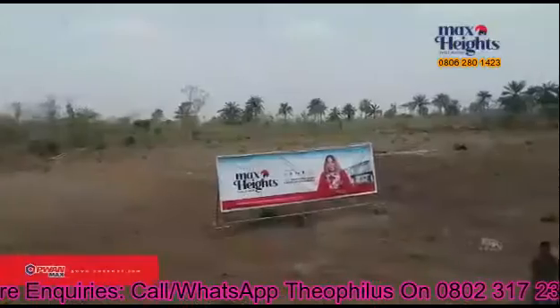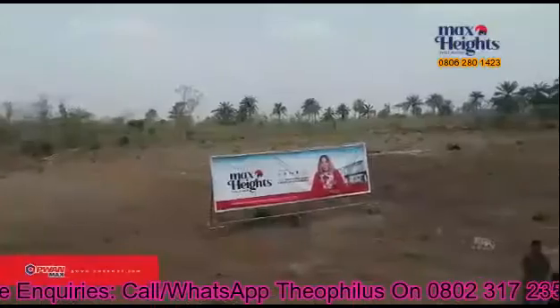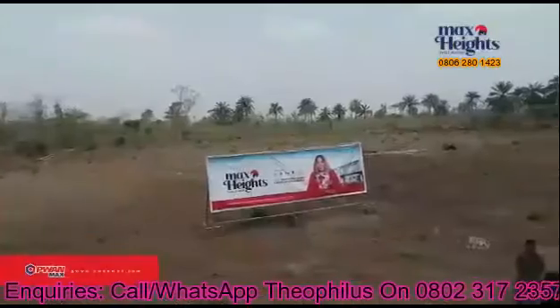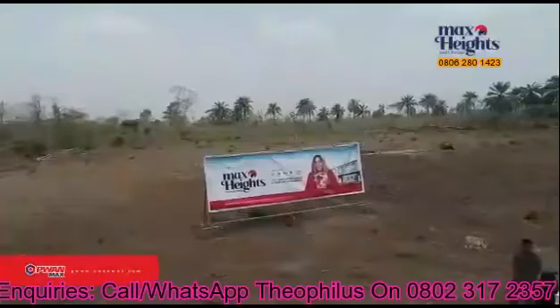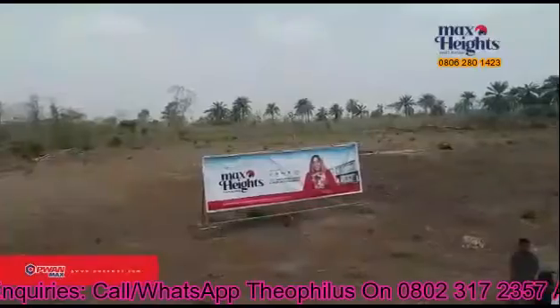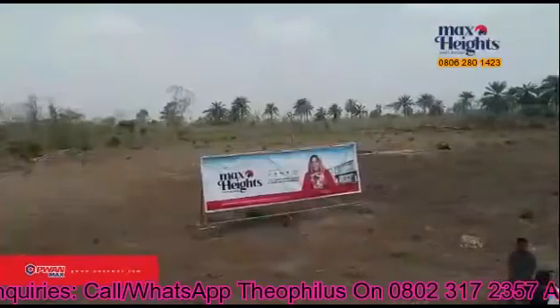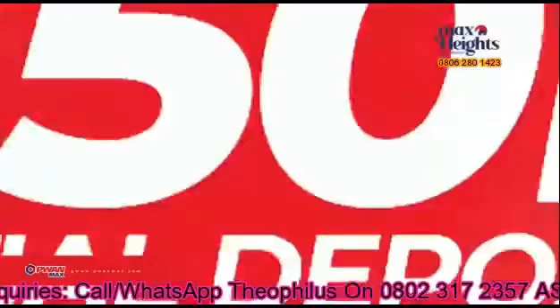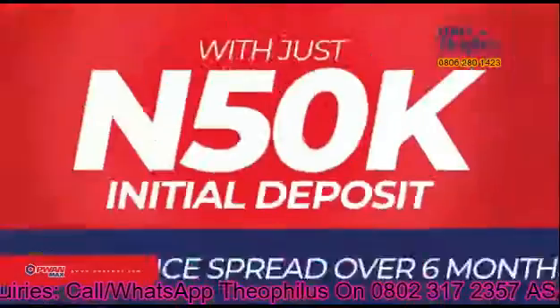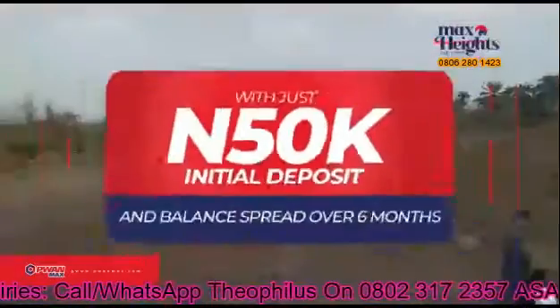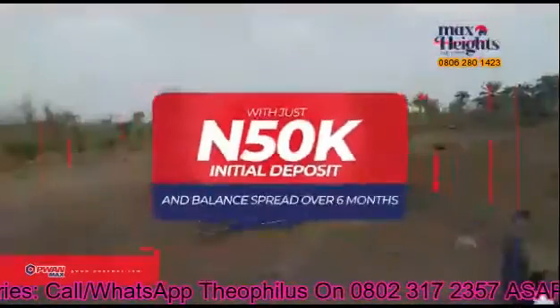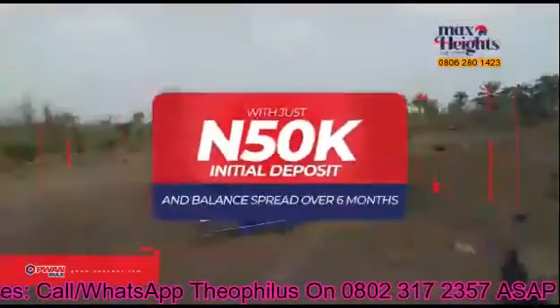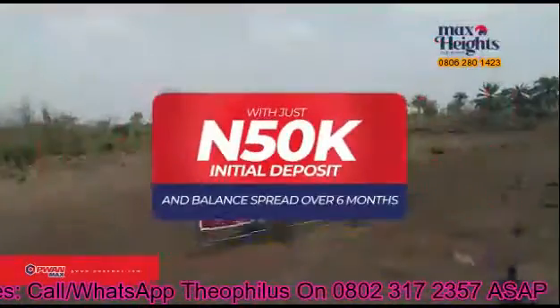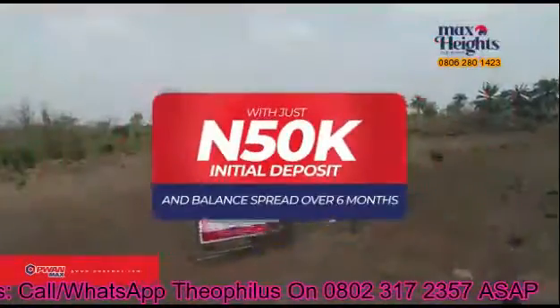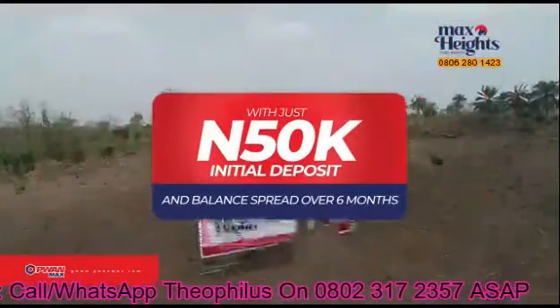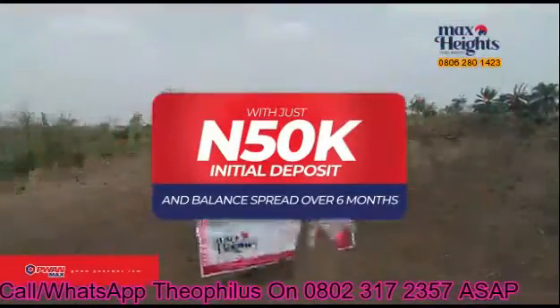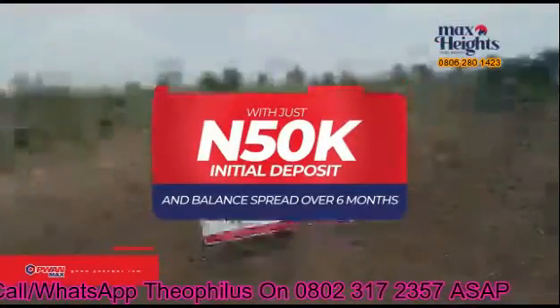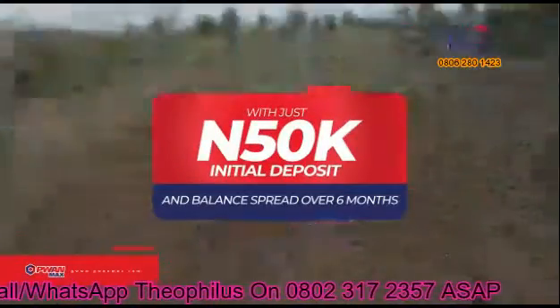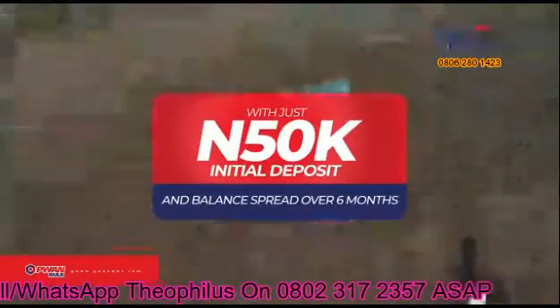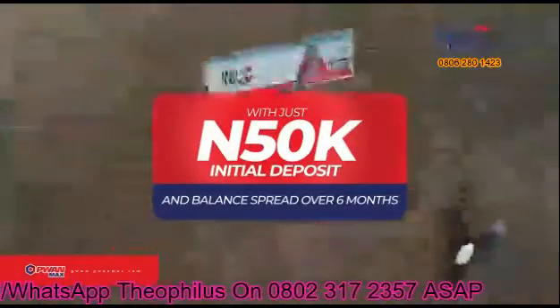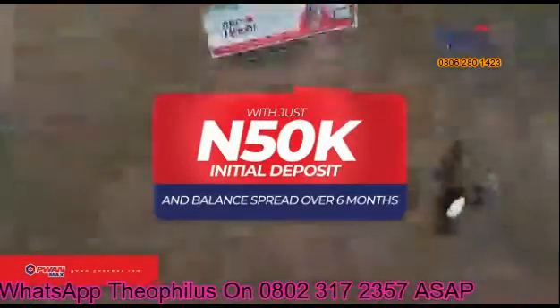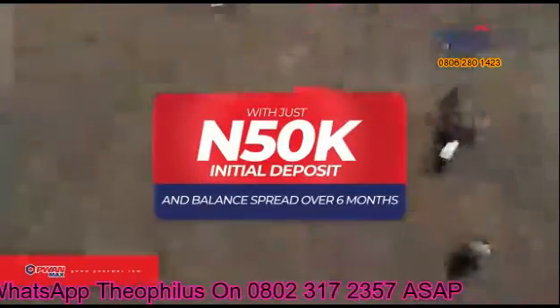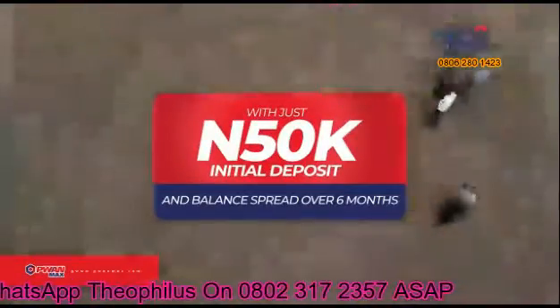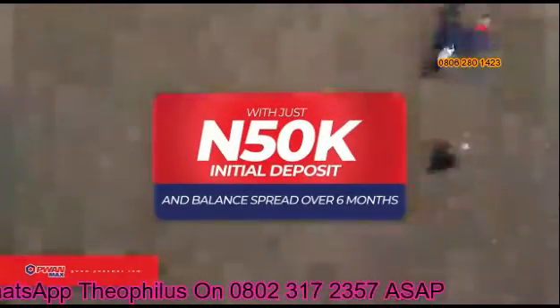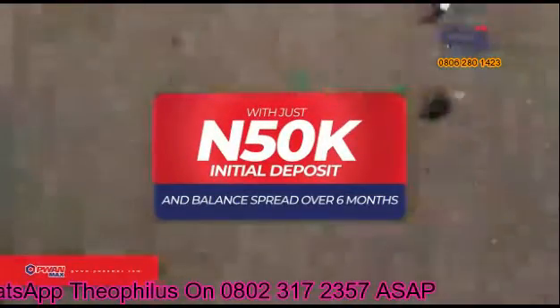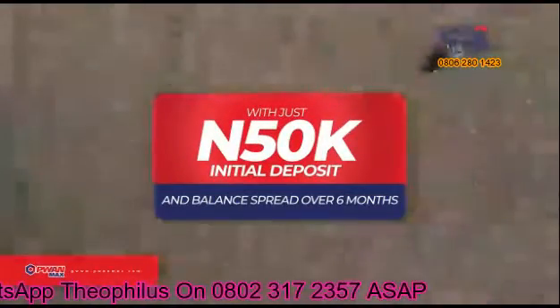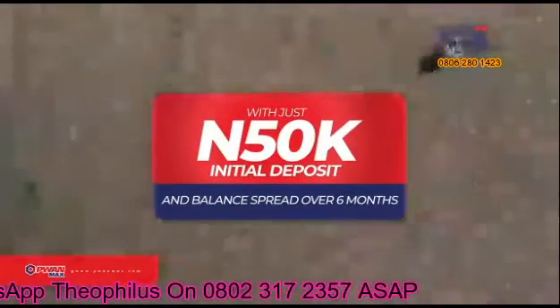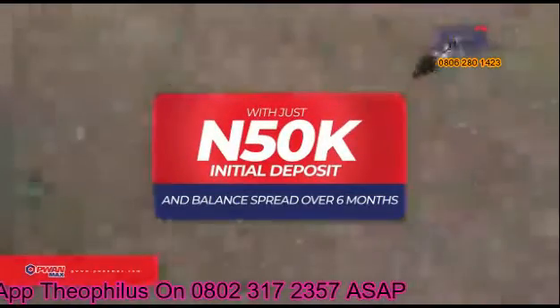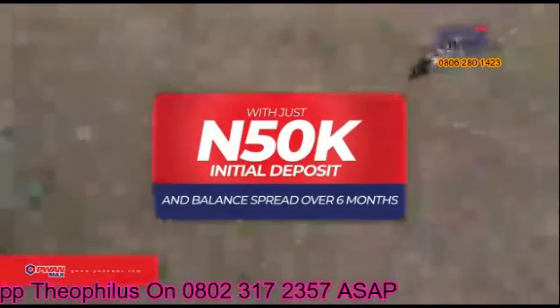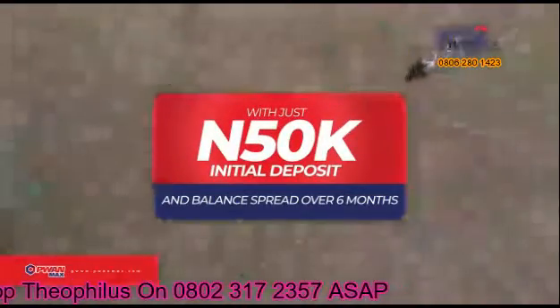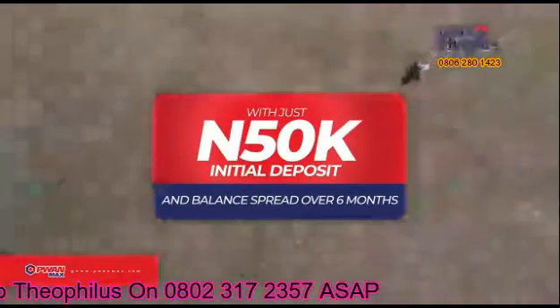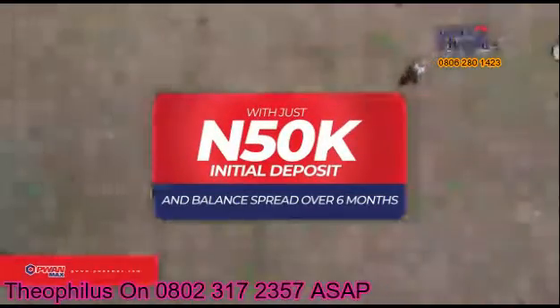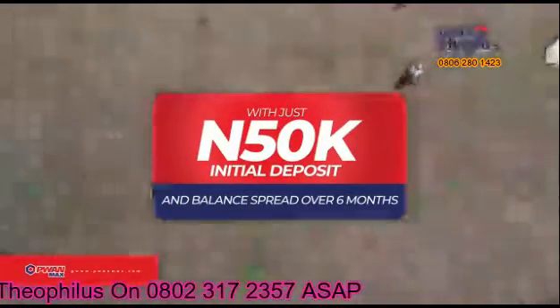With just 50,000 Naira initial deposit and the balance spread over 6 months, you can secure your piece of this estate.